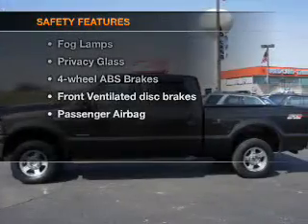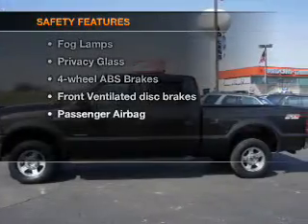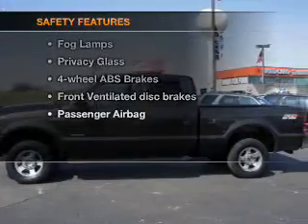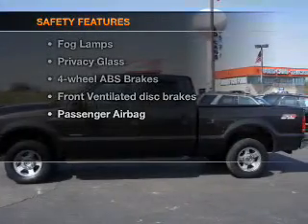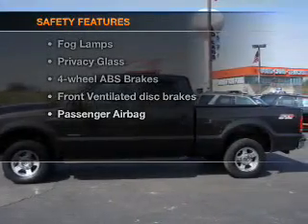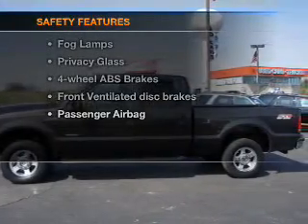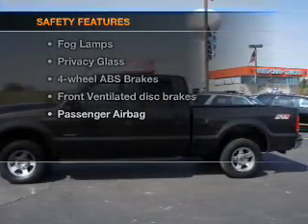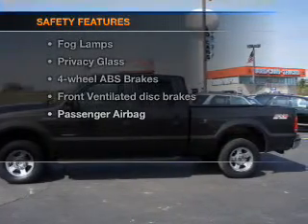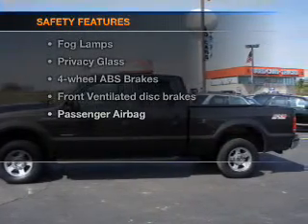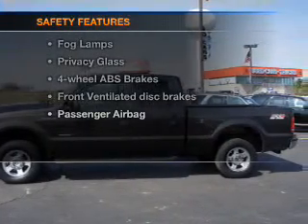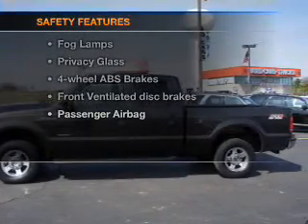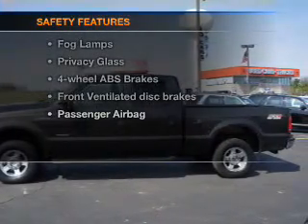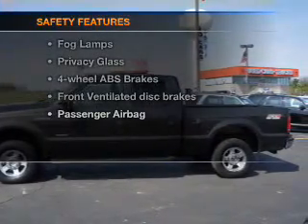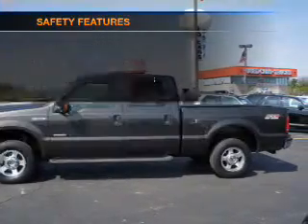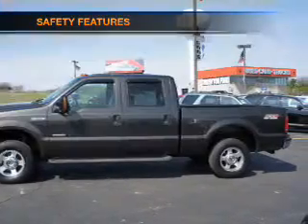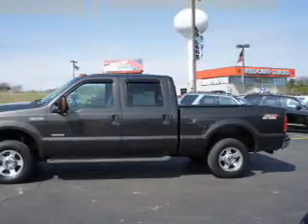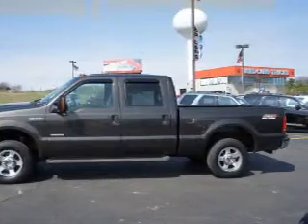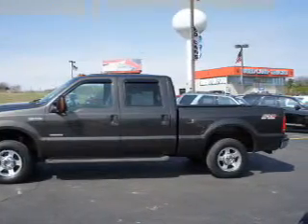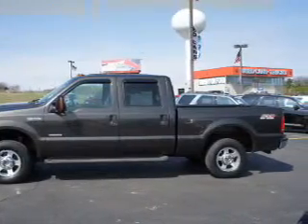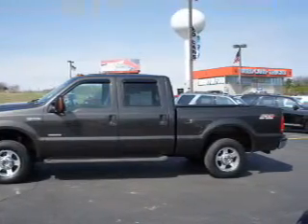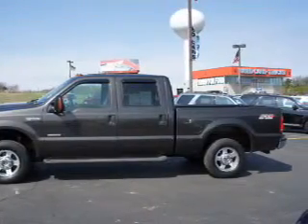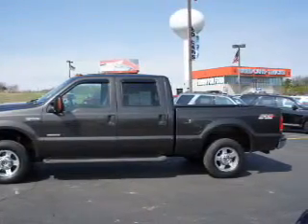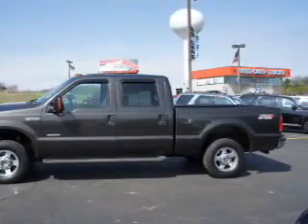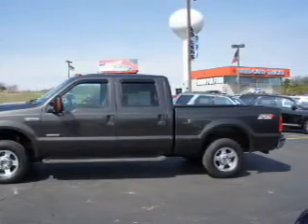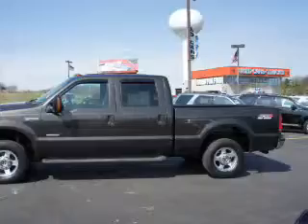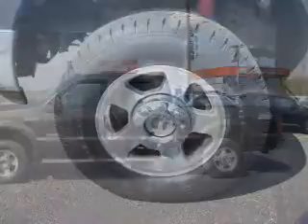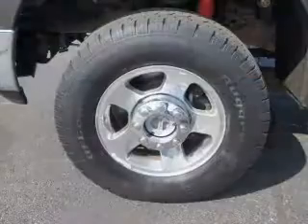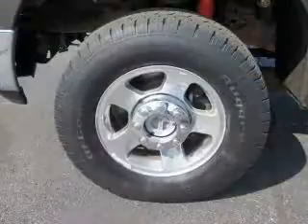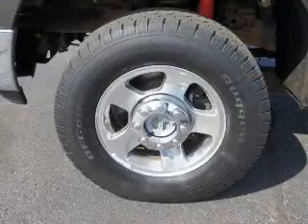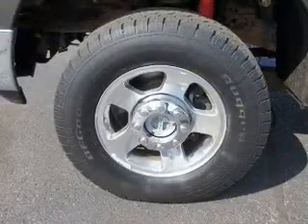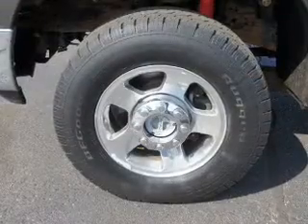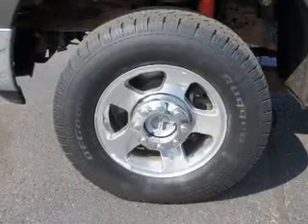If safety is a high priority, rest assured knowing these top safety components are included: front ventilated disc brakes and a passenger airbag.